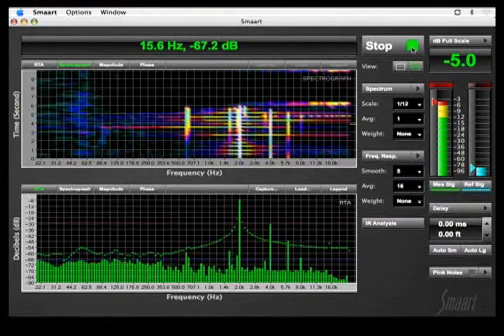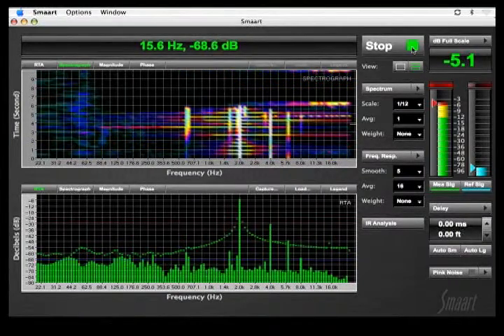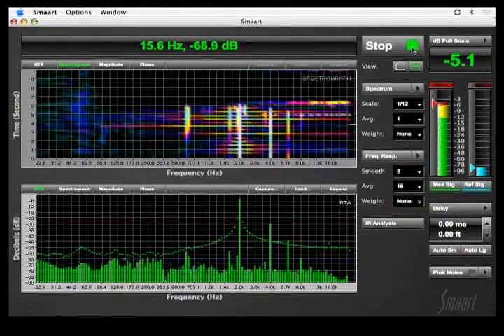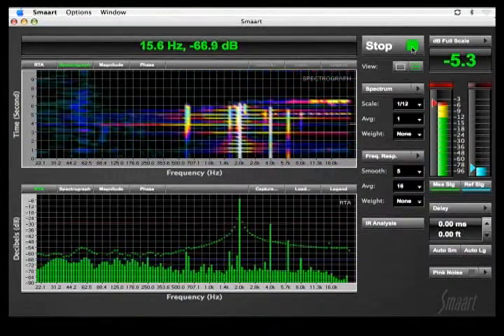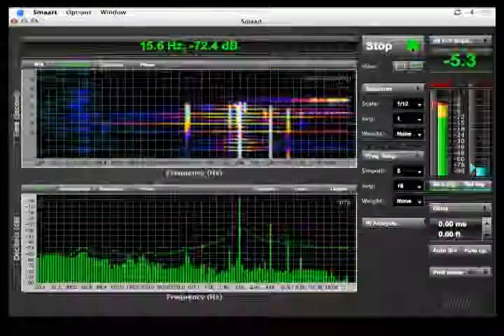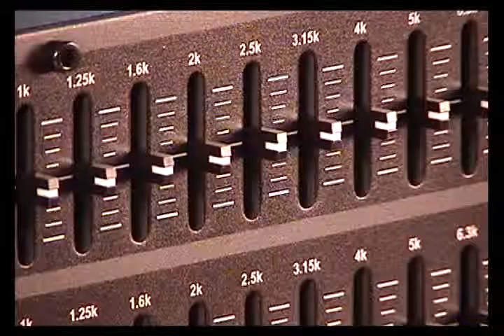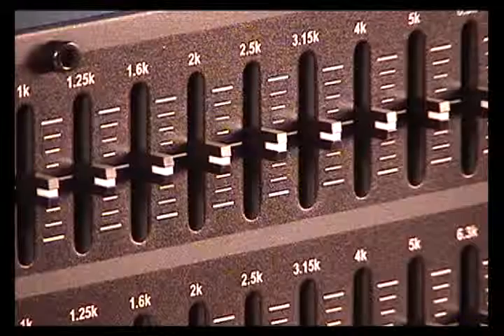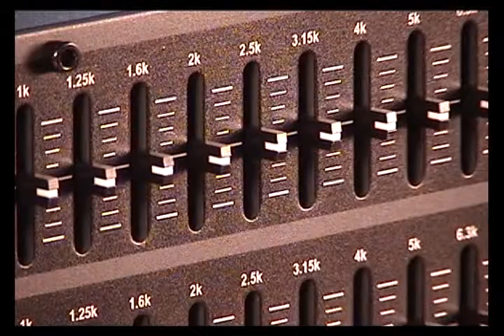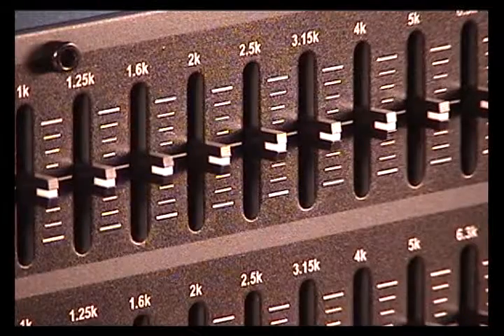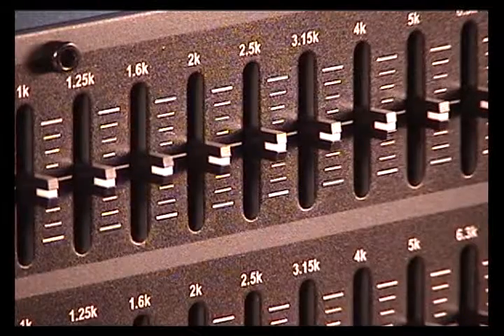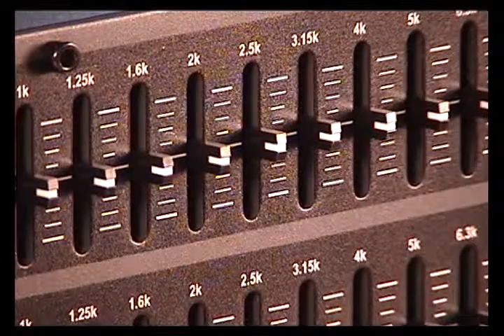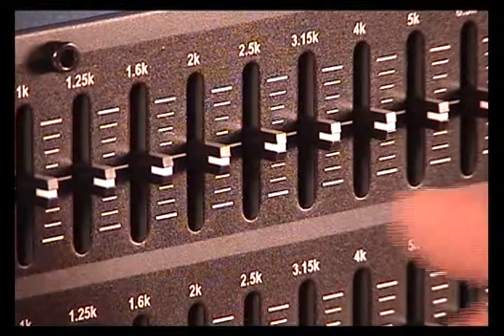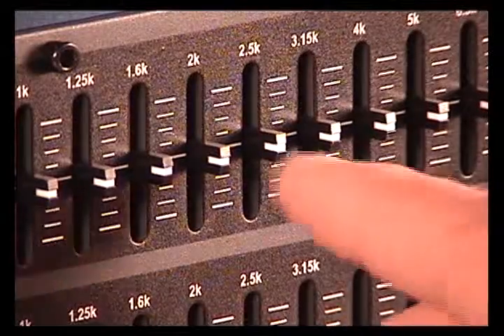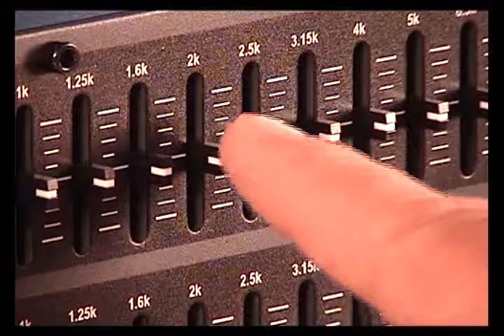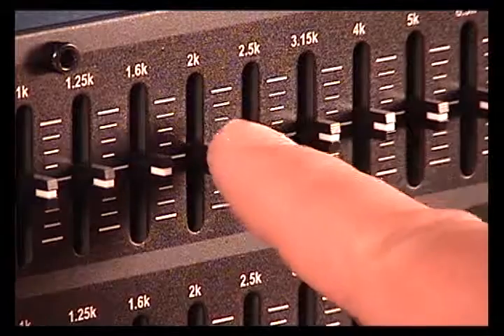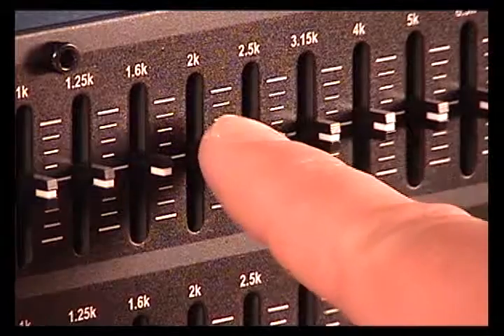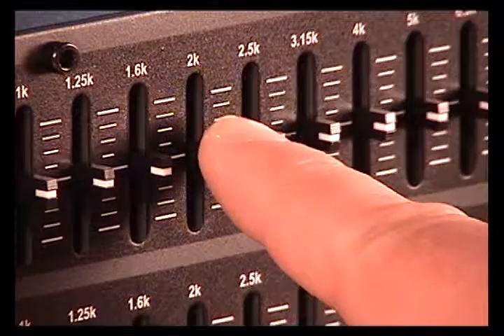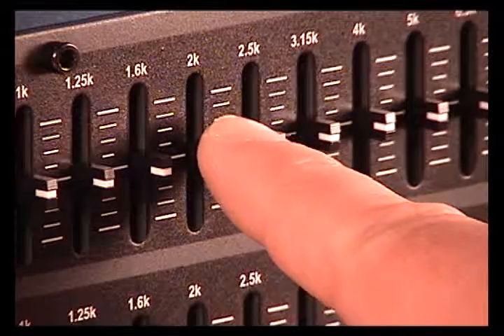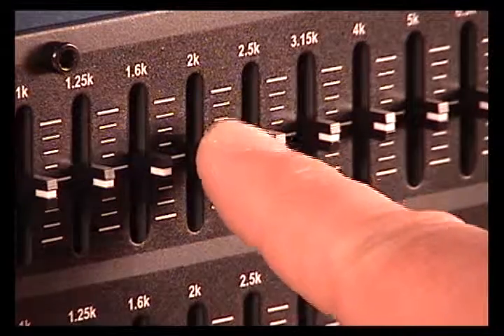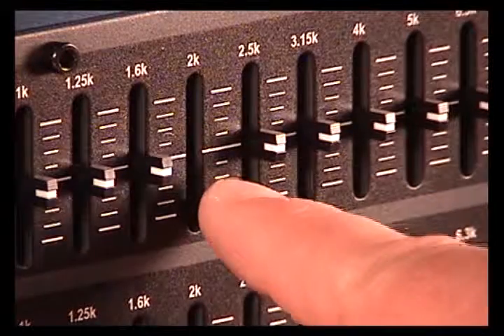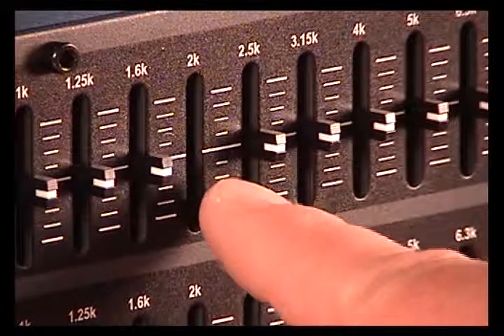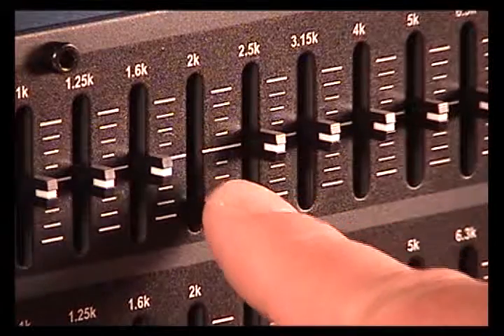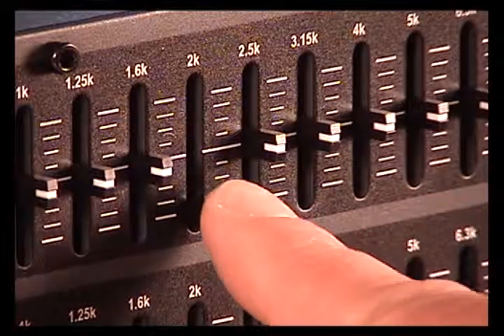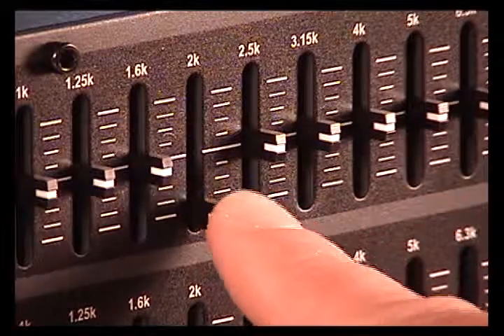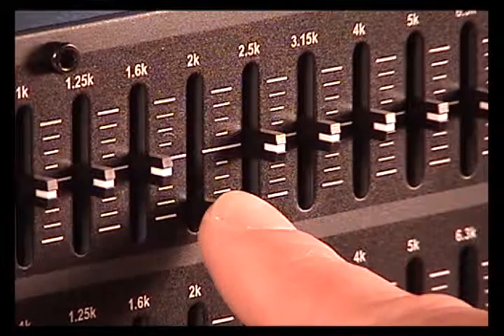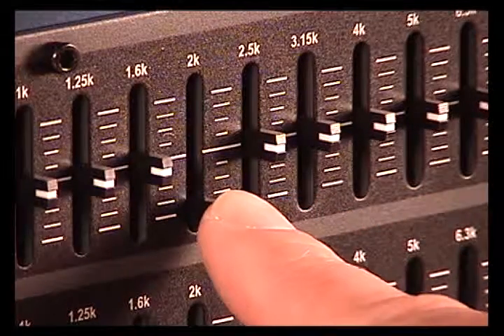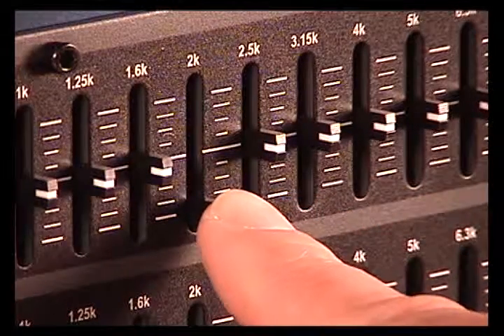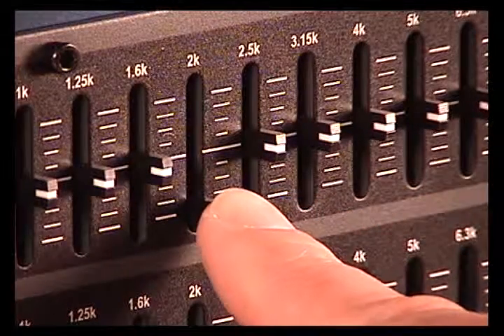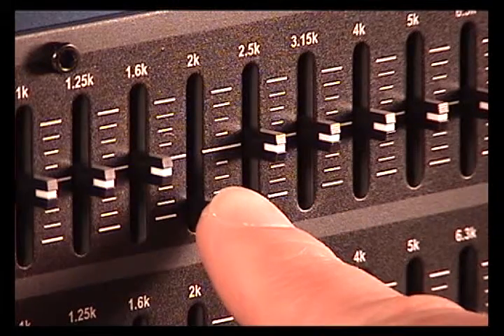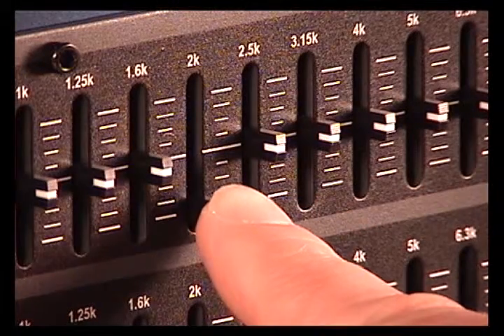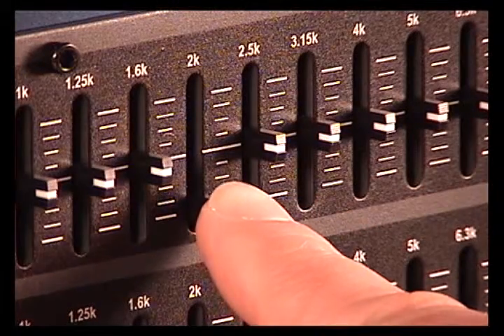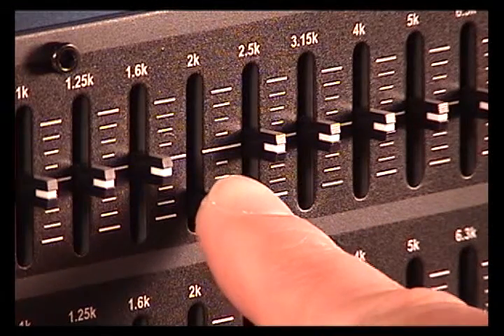Next, cut the narrowest band available centered on the problem frequency. The feedback should disappear.